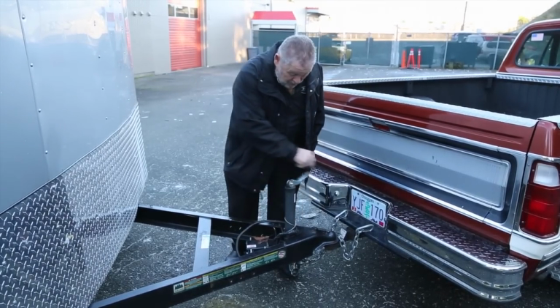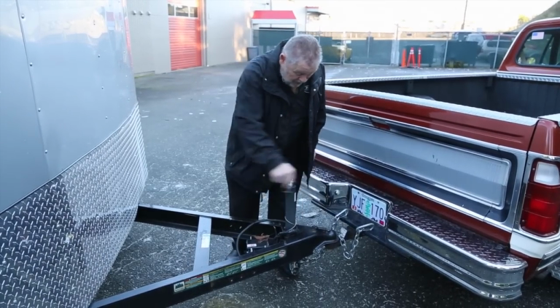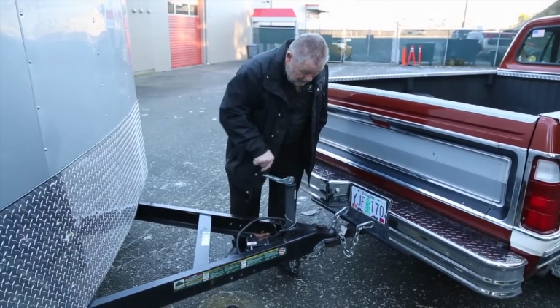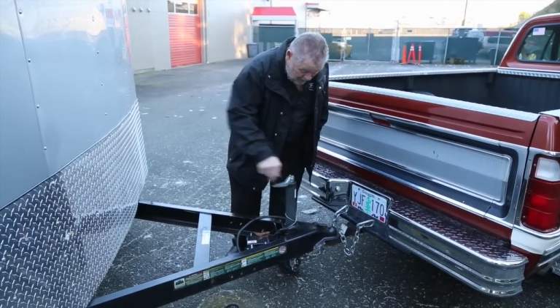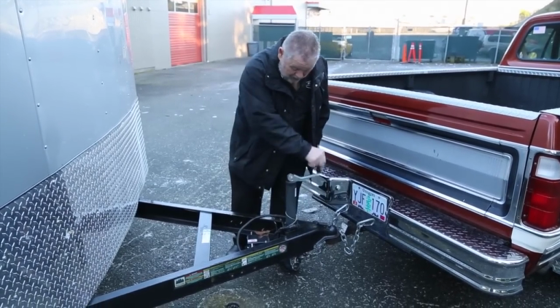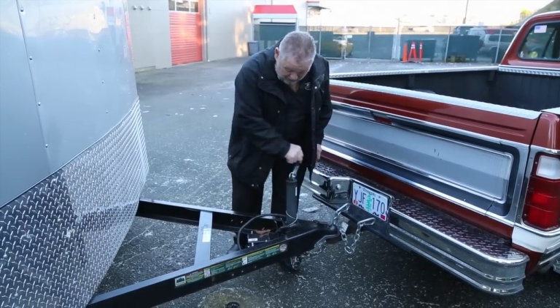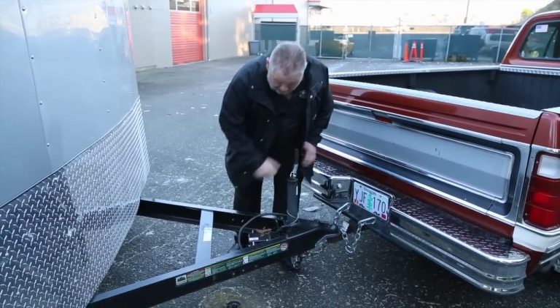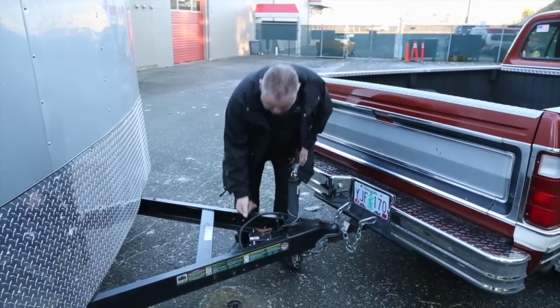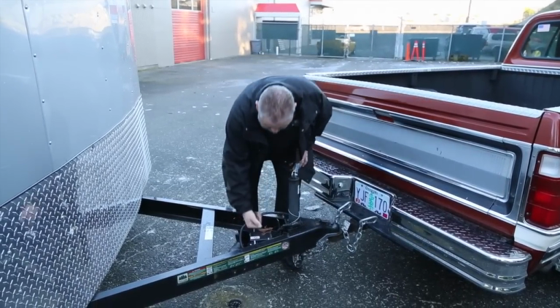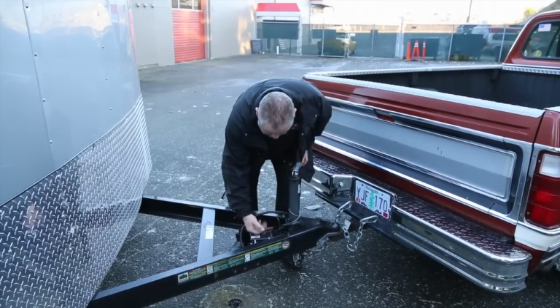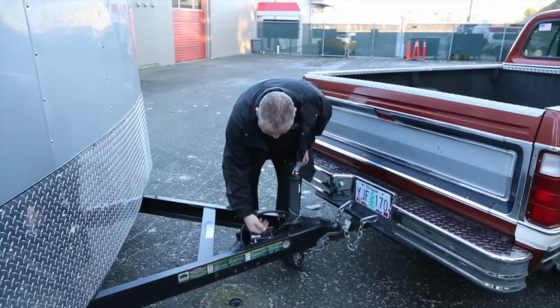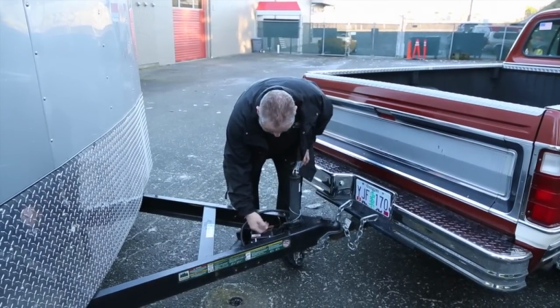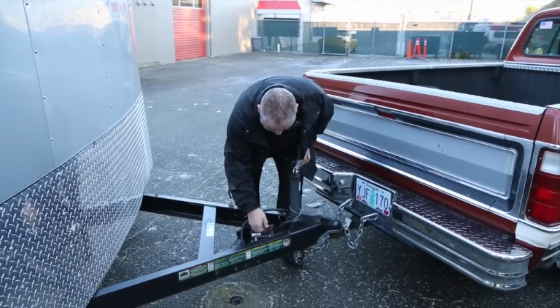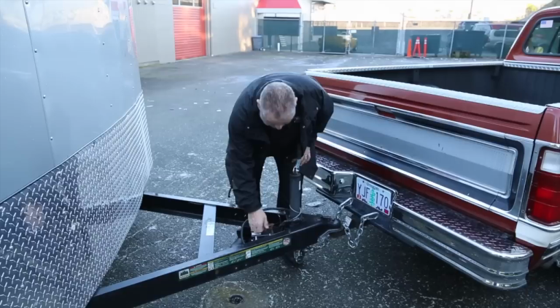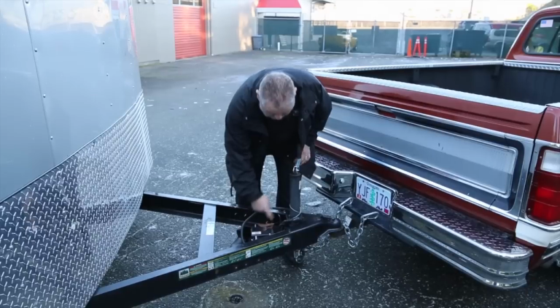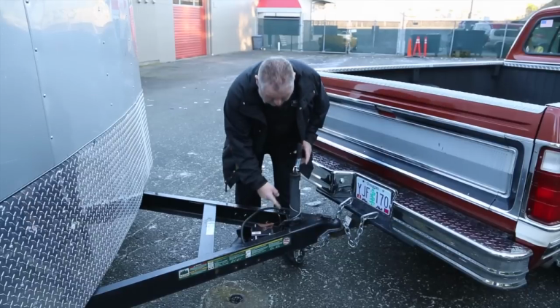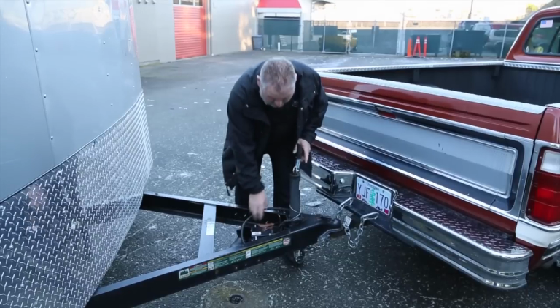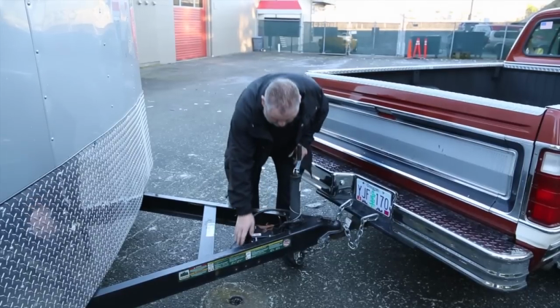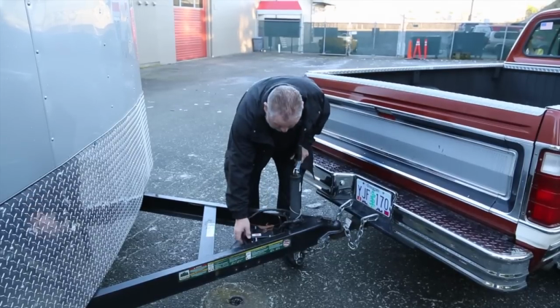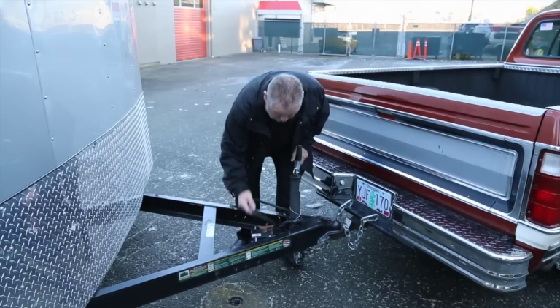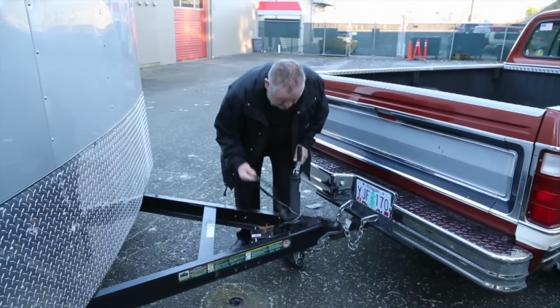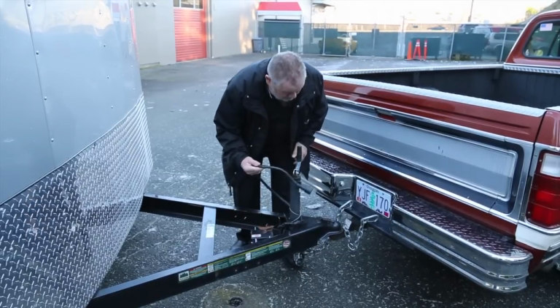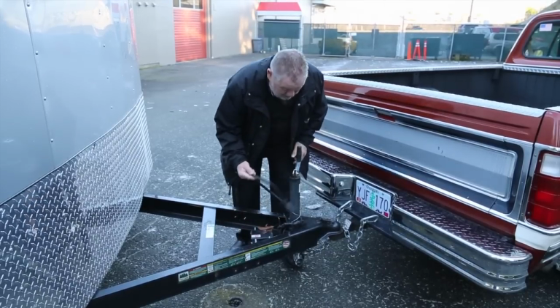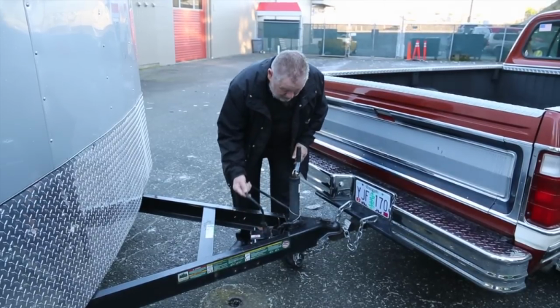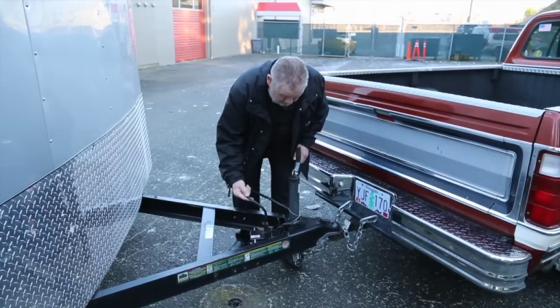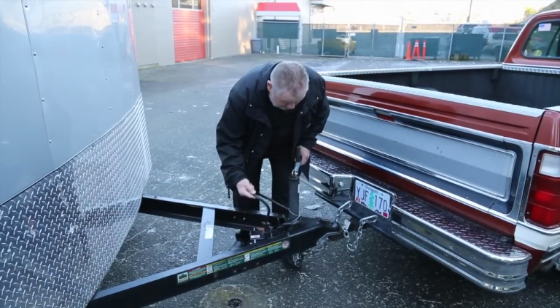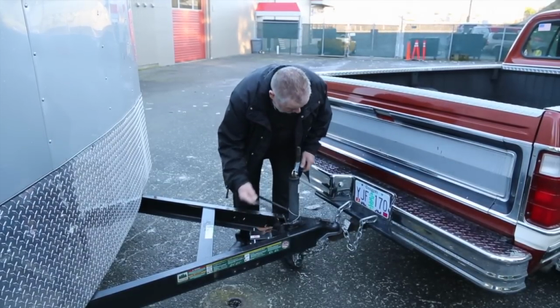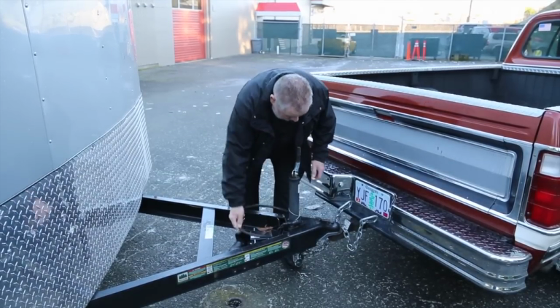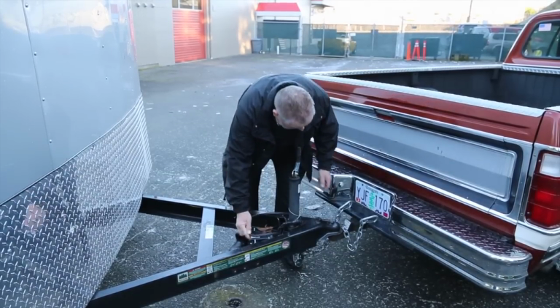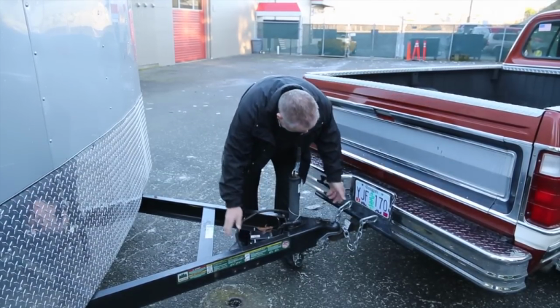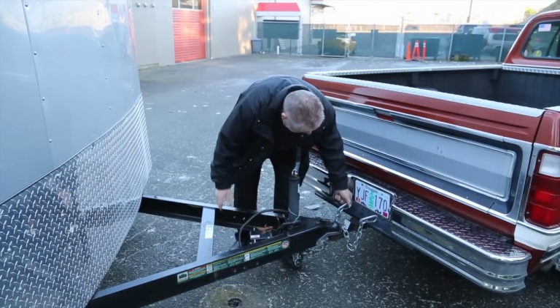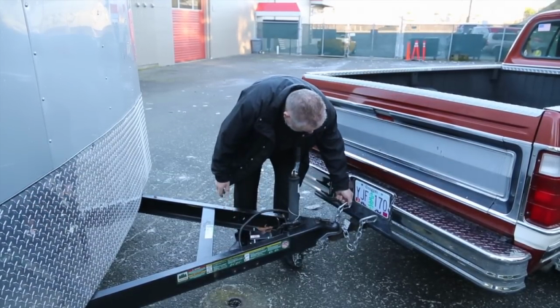You've got the hand crank here, and this is your battery backup for the brakes, and you've got good chains on here.